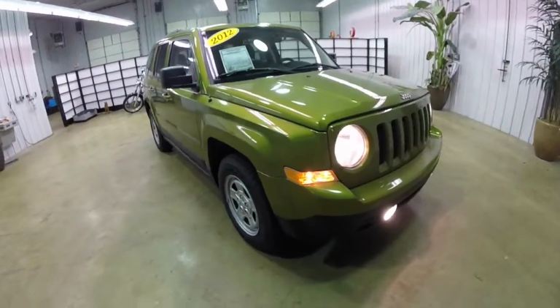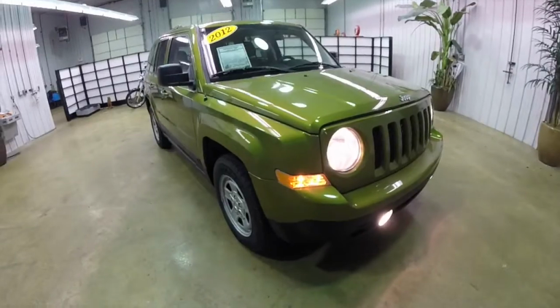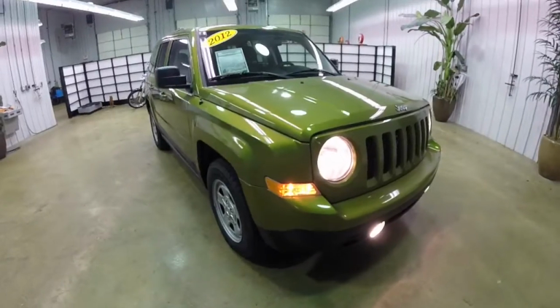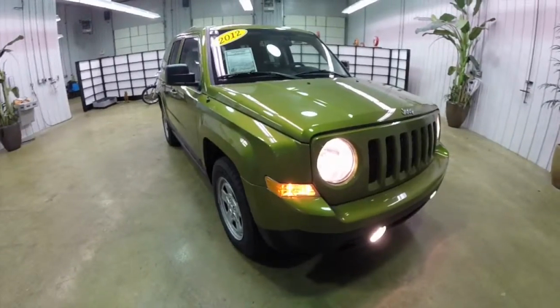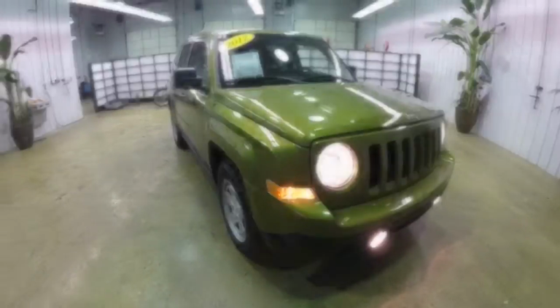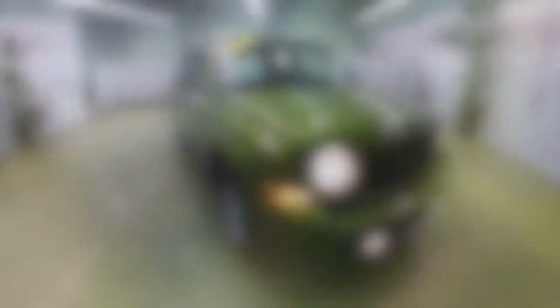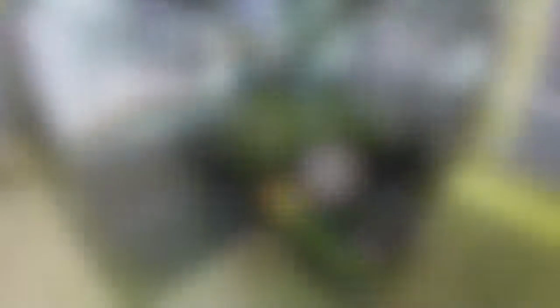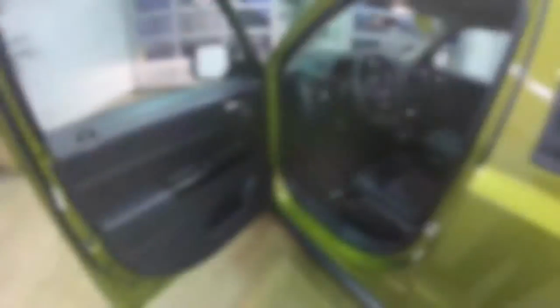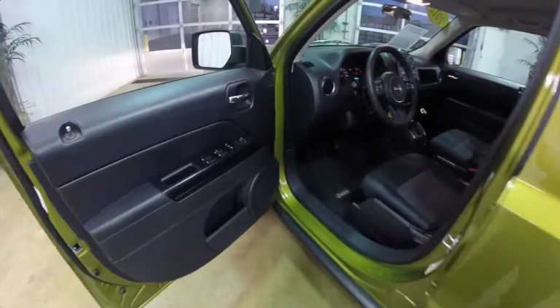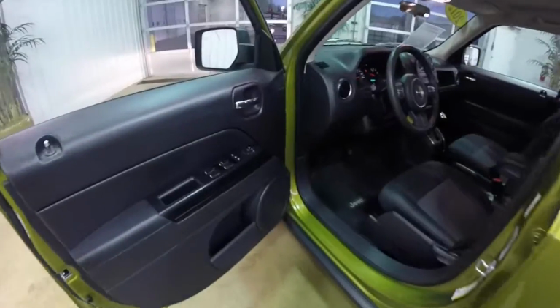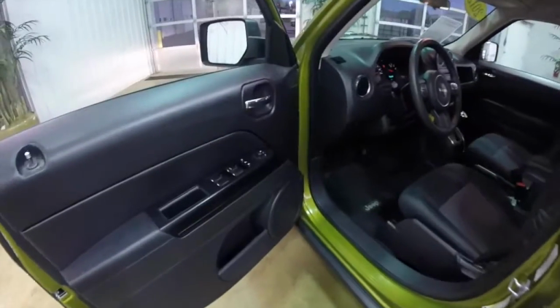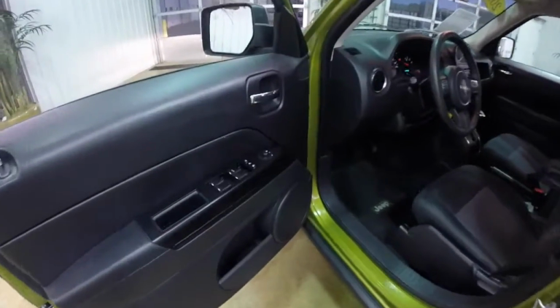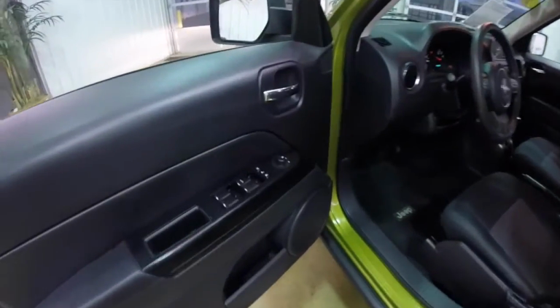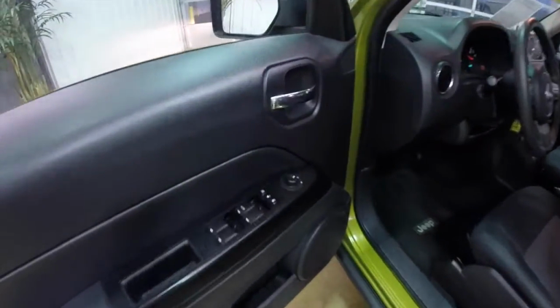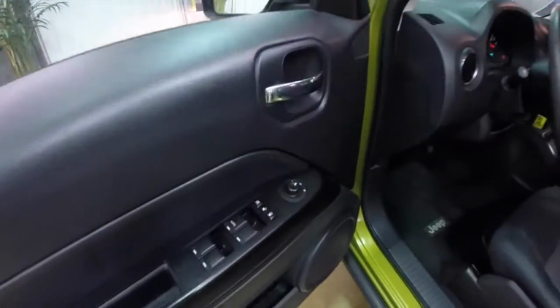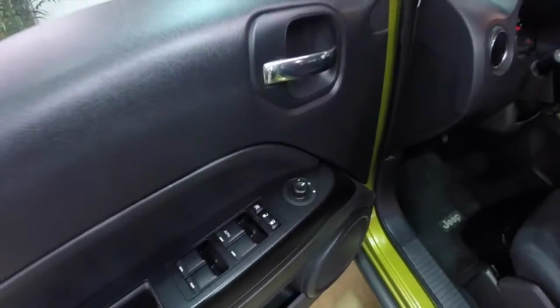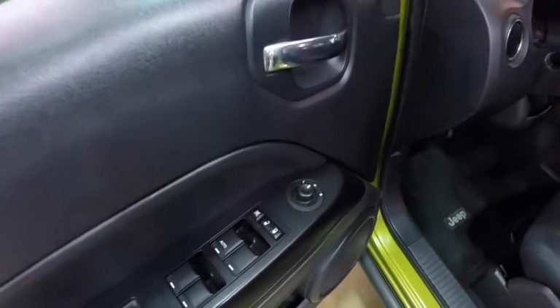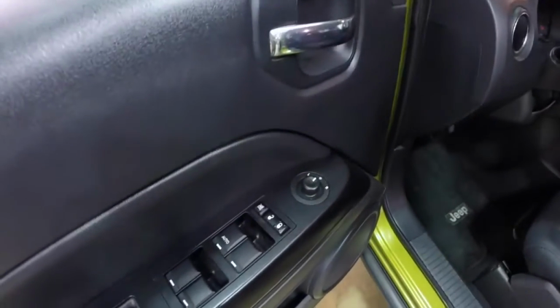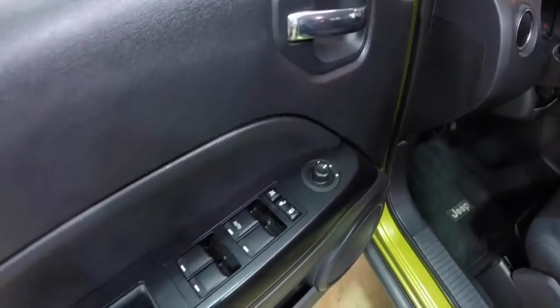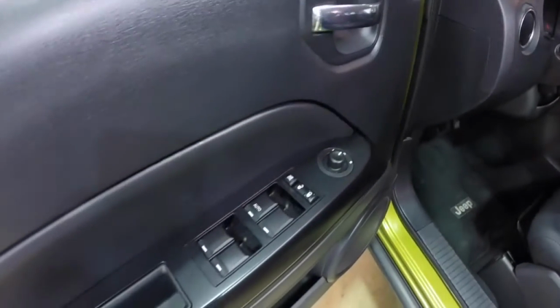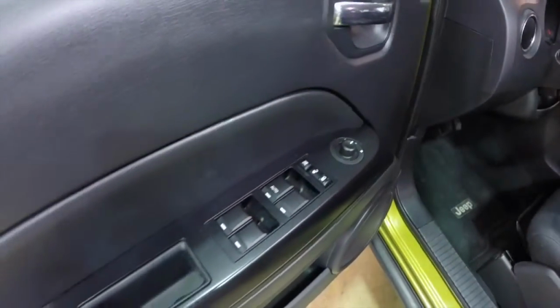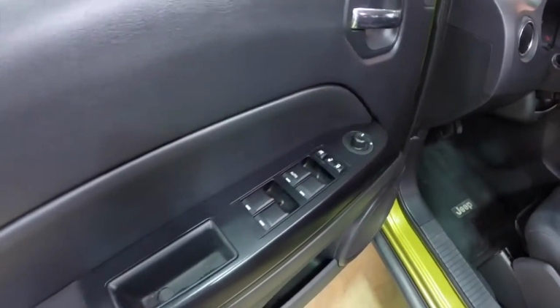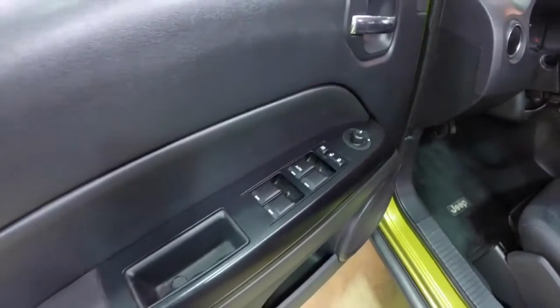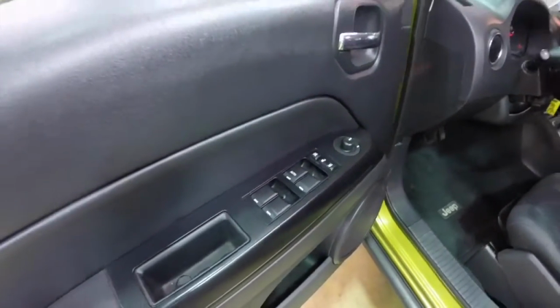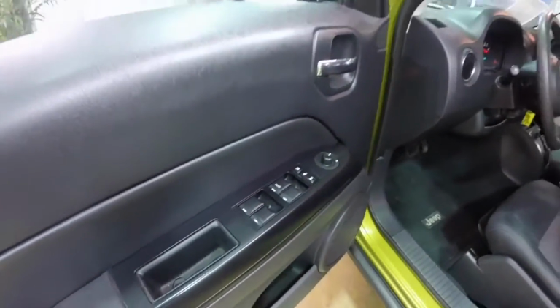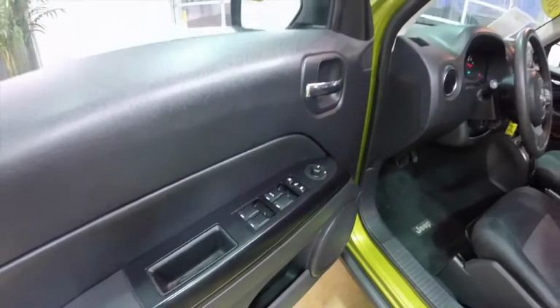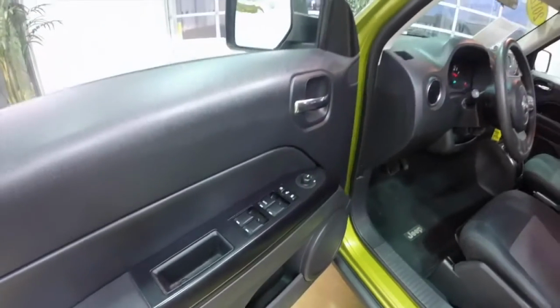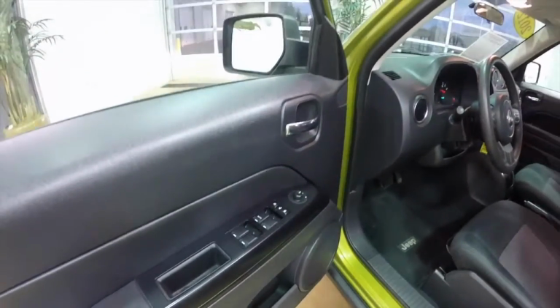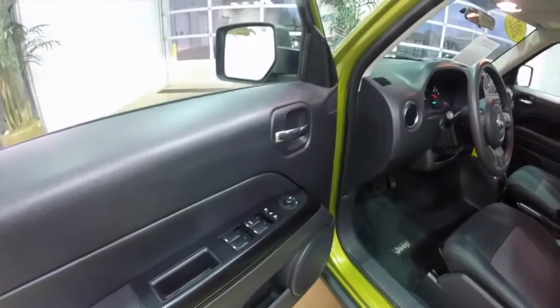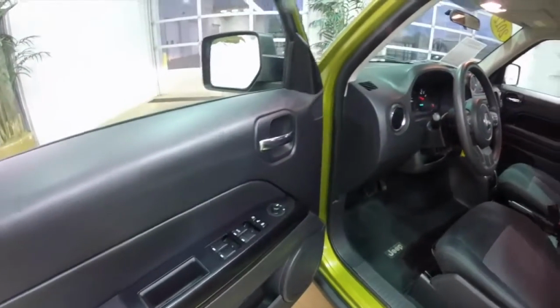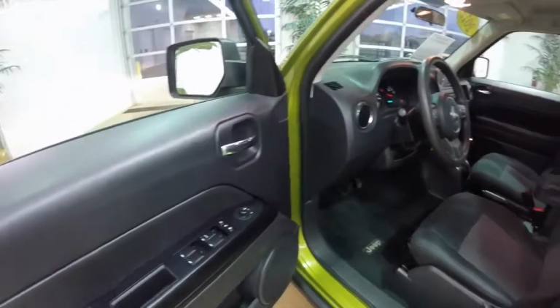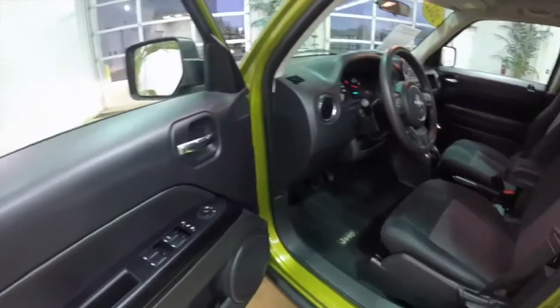So let's take a look at the interior. Inside we have power mirrors, power windows, and power door locks. And as stated before, the mirrors are heated.